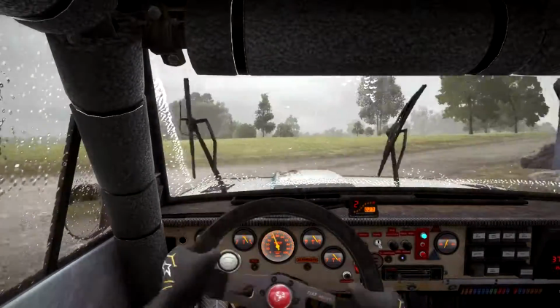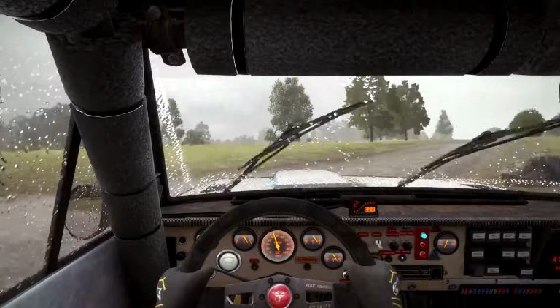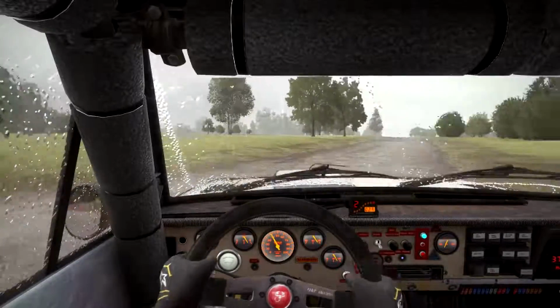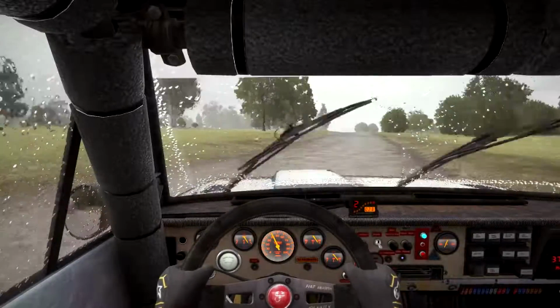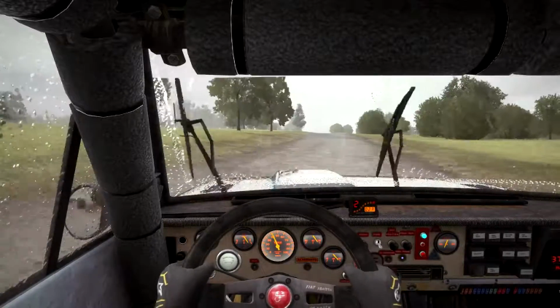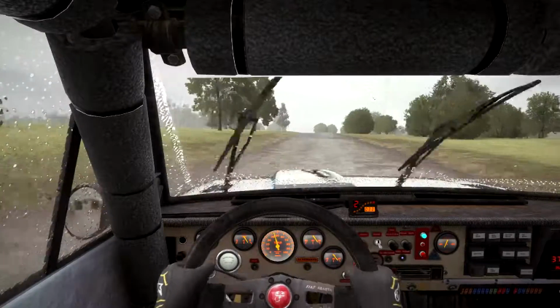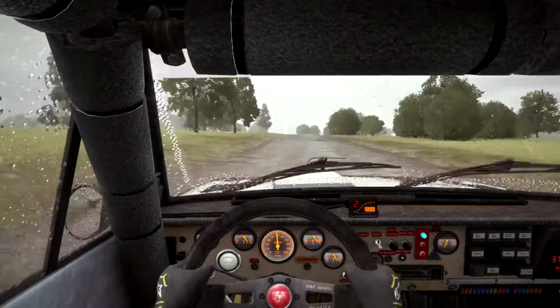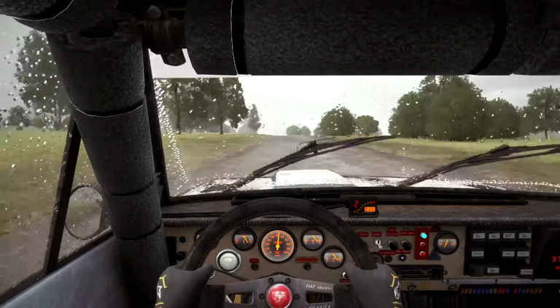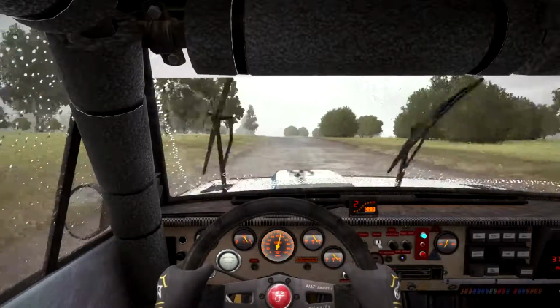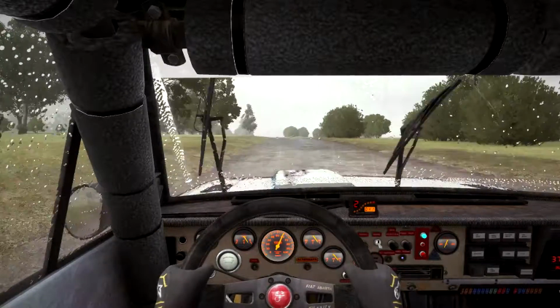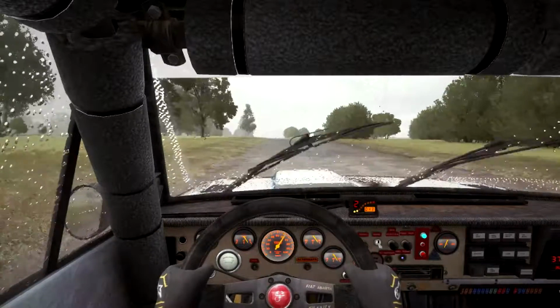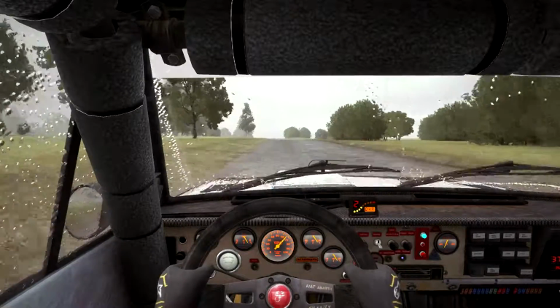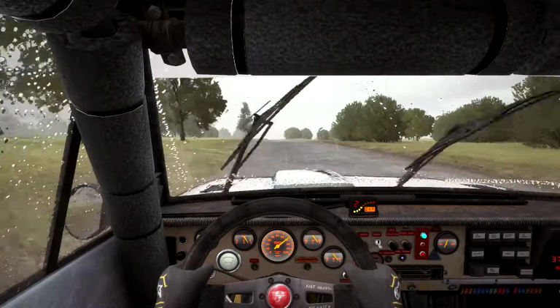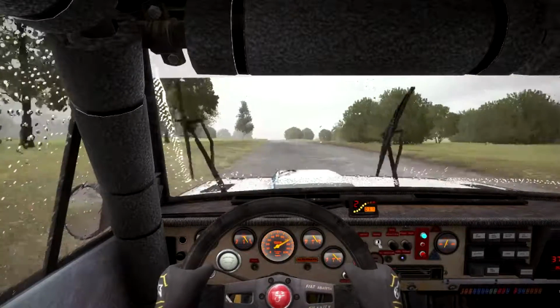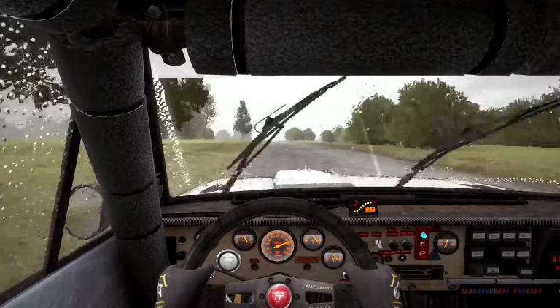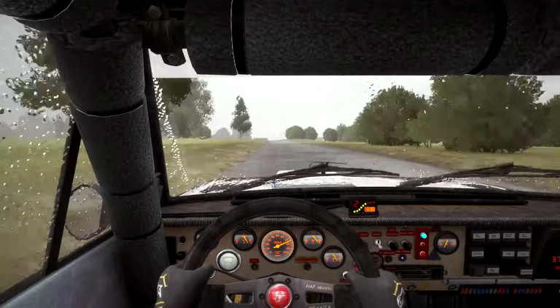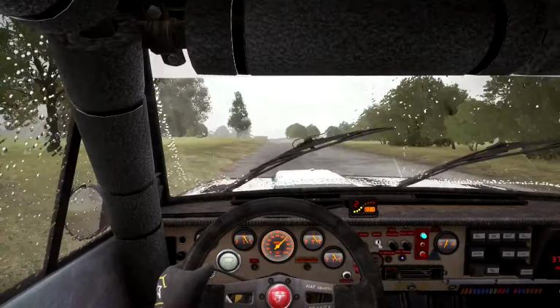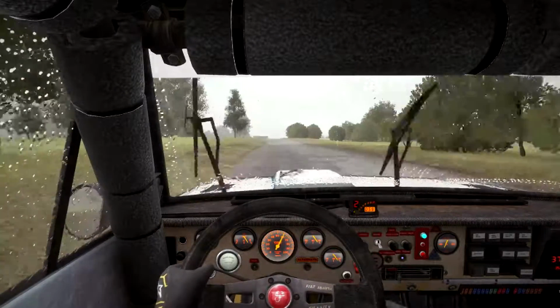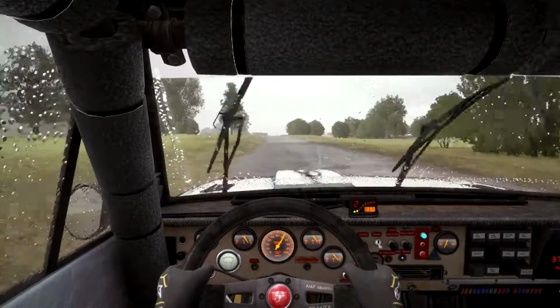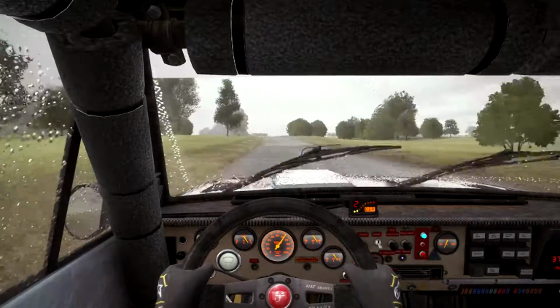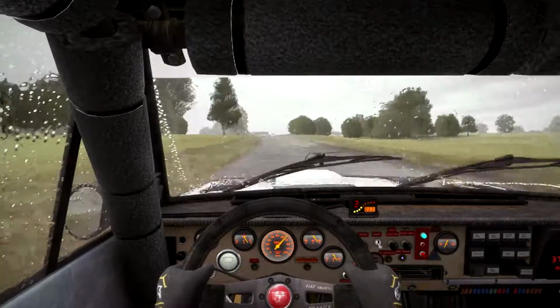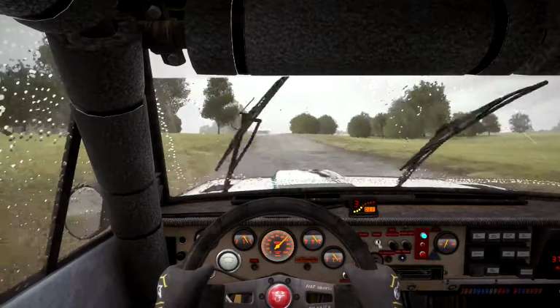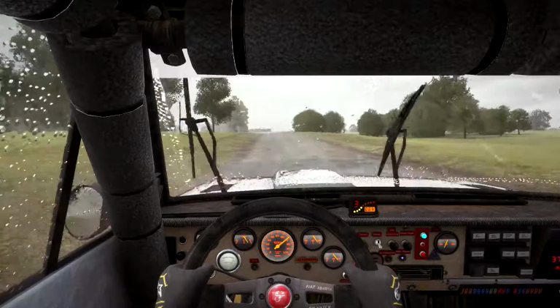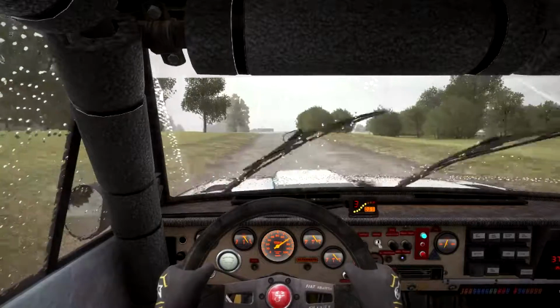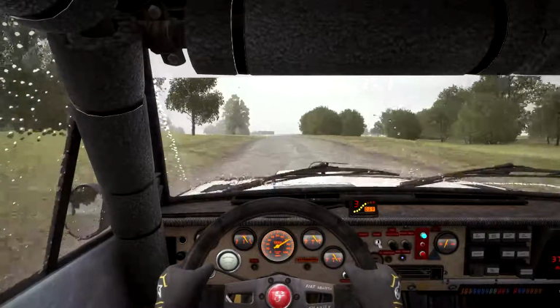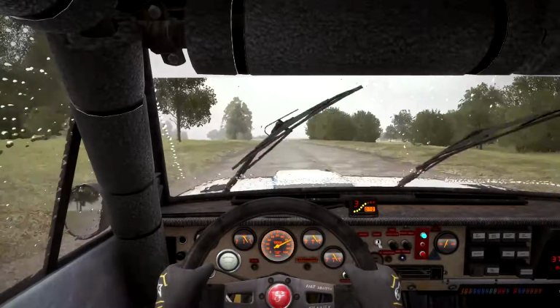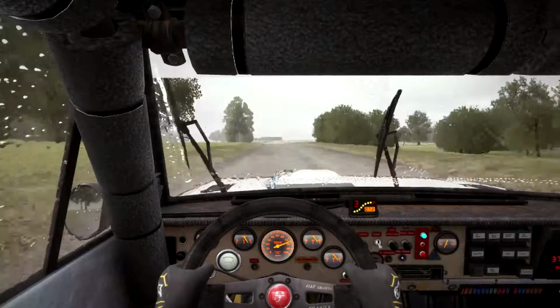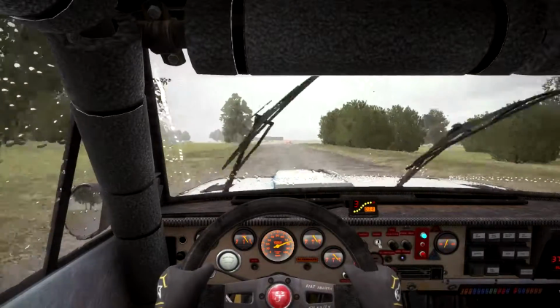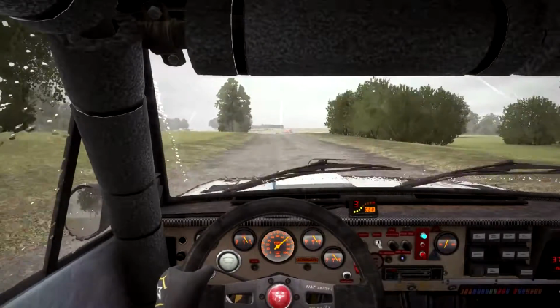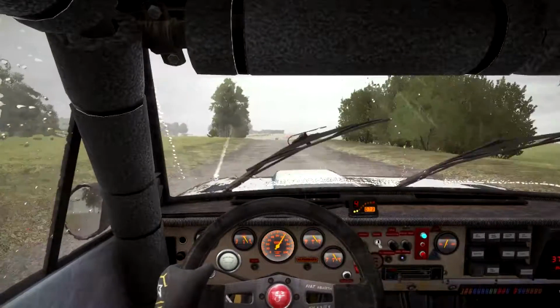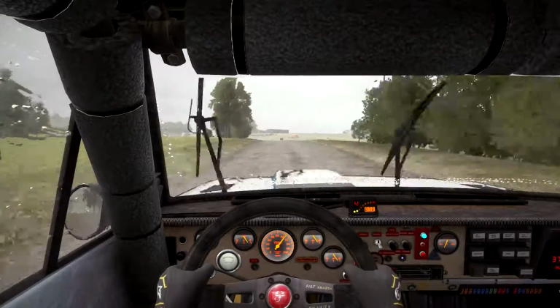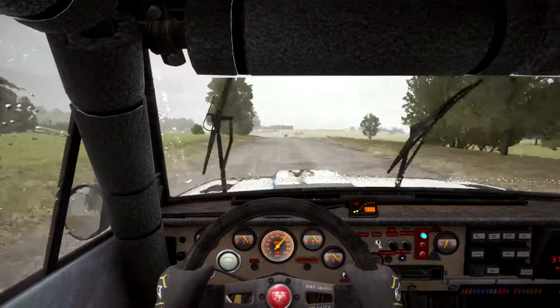350 over small crests. Caution, turn left, 2 over crest, don't cut.